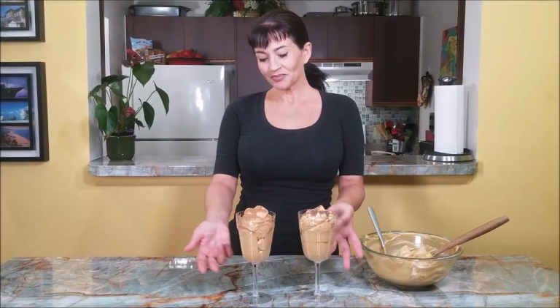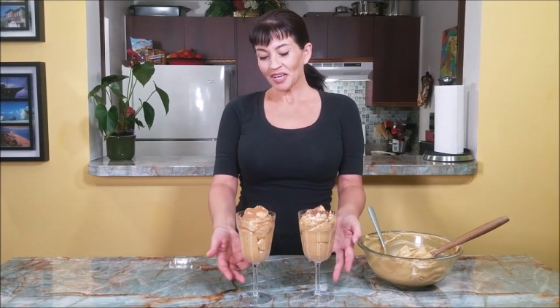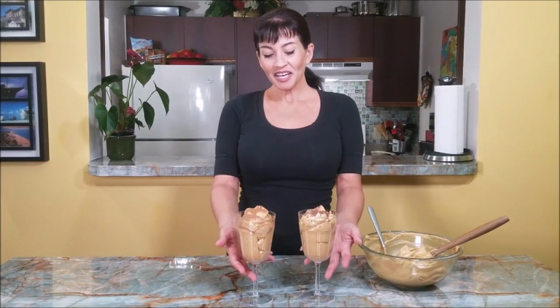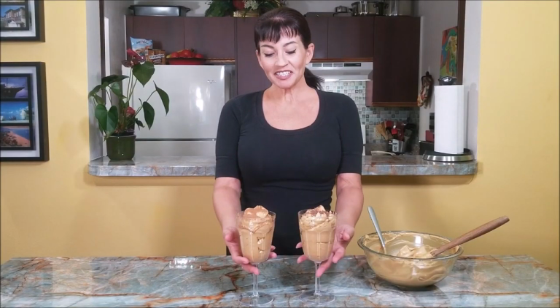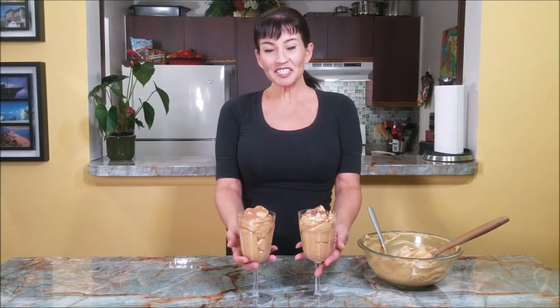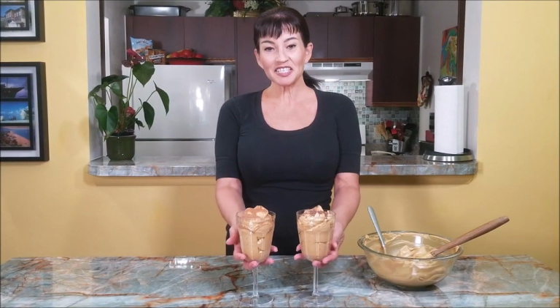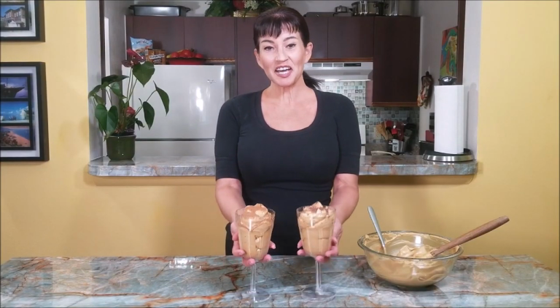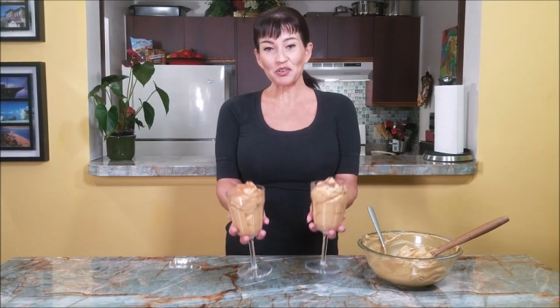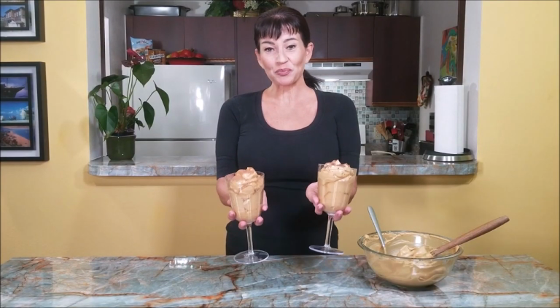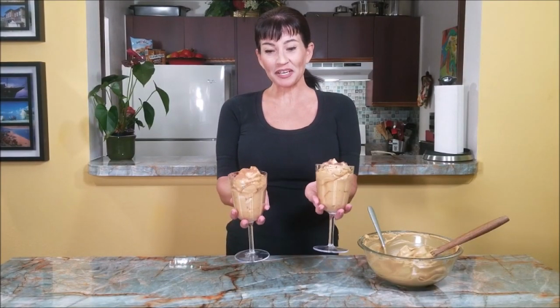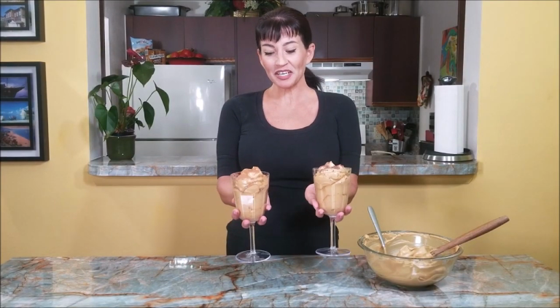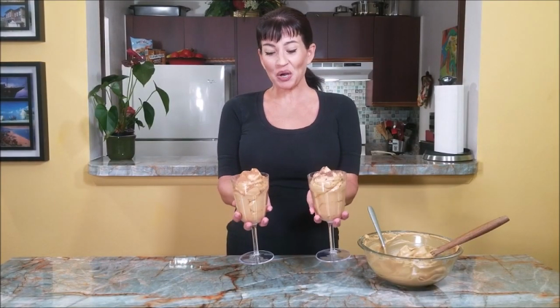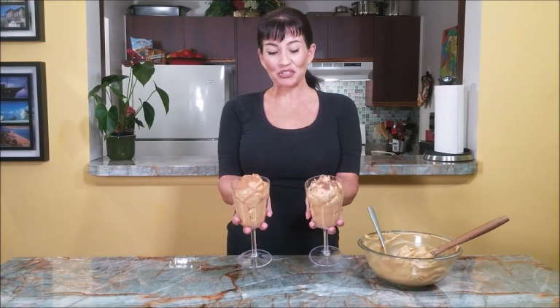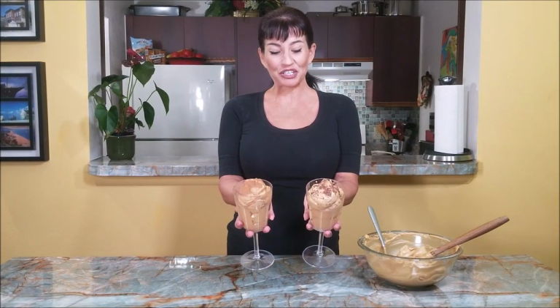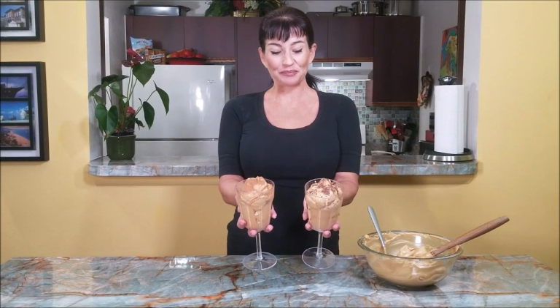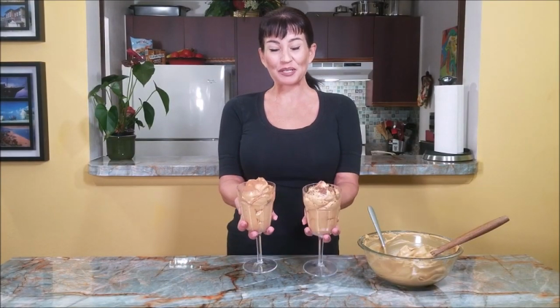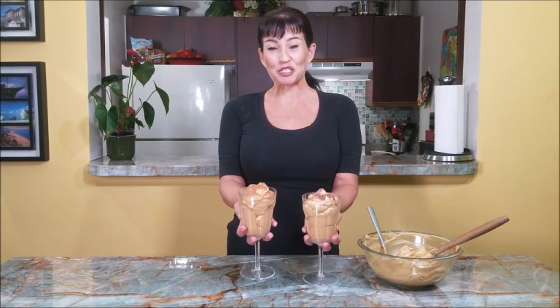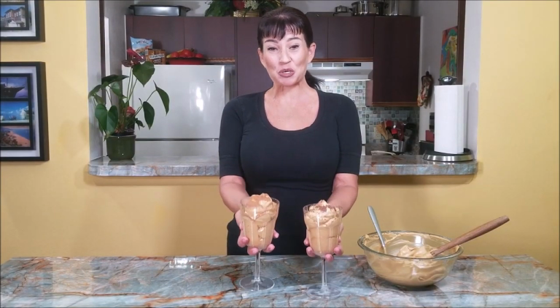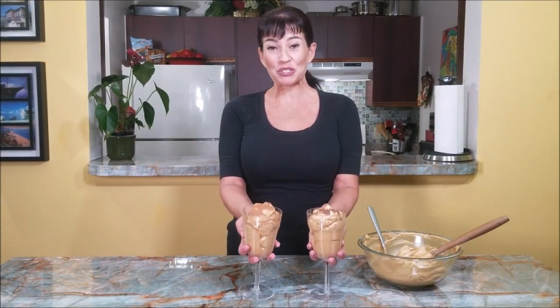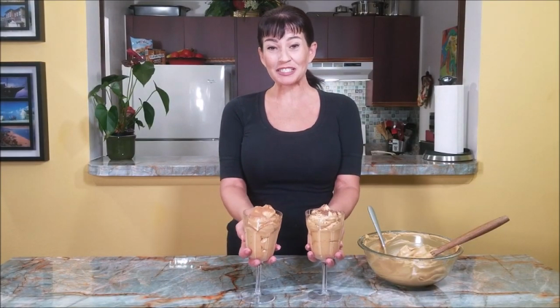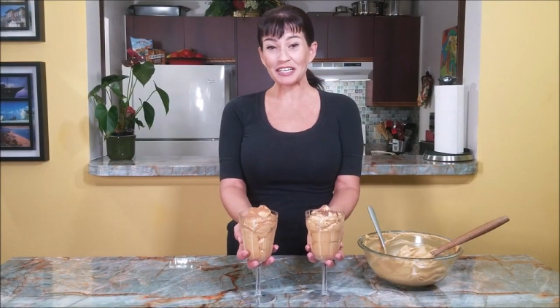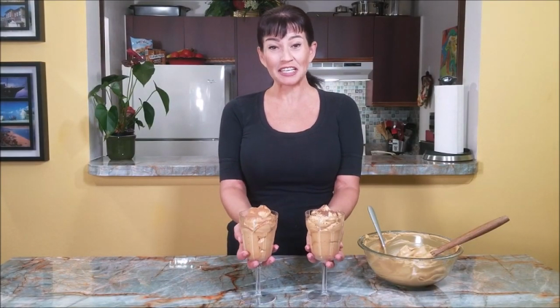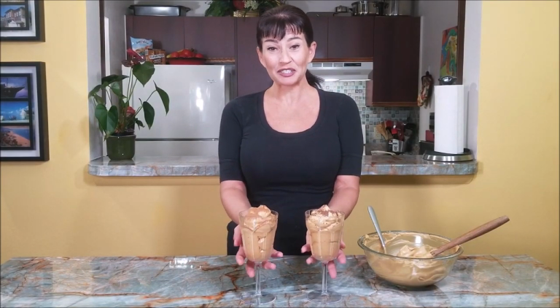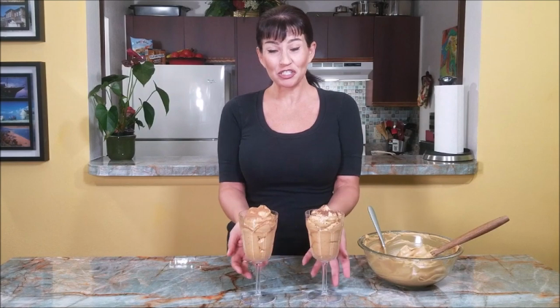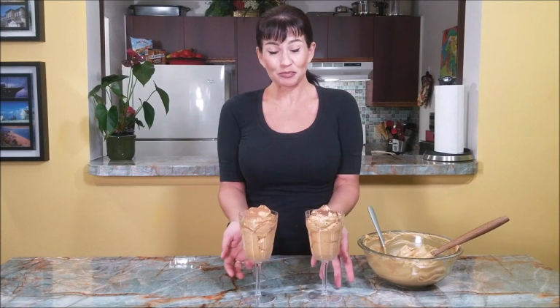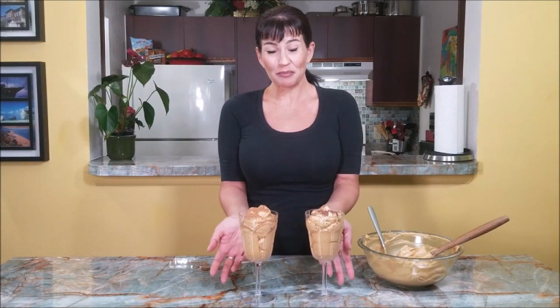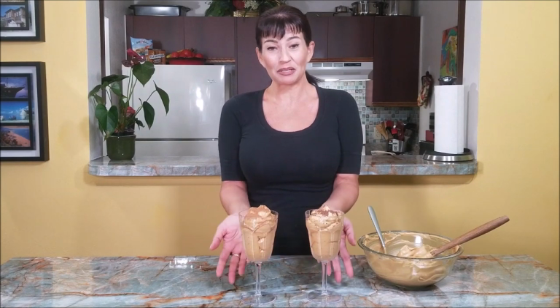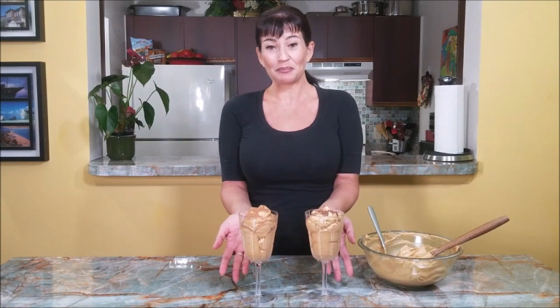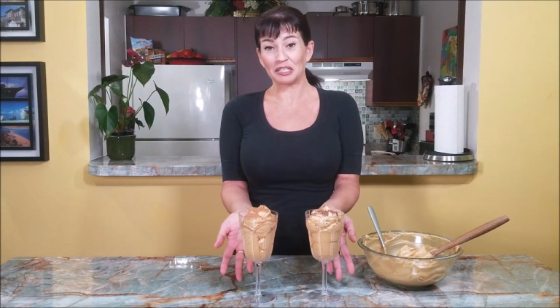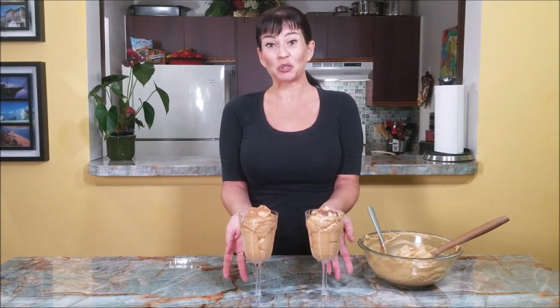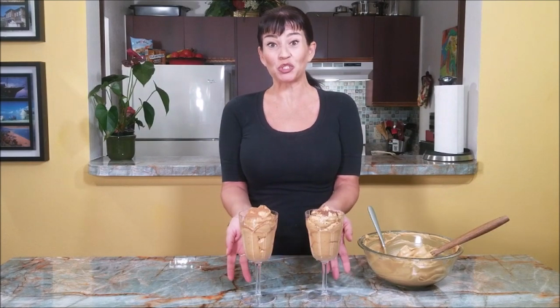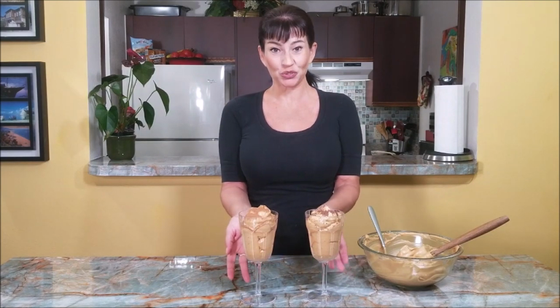This is how you make coffee cream — so easy, in just maybe a minute or two.